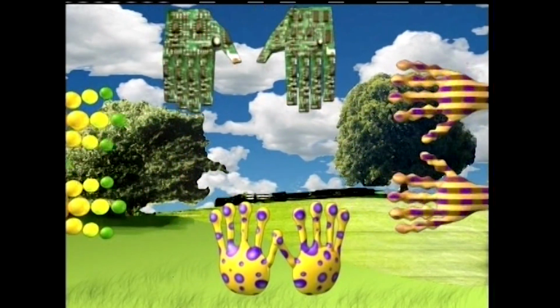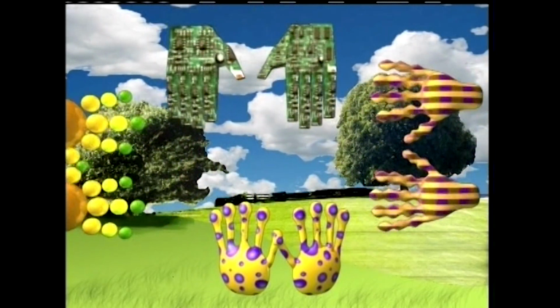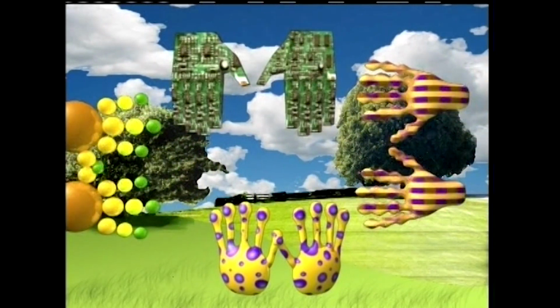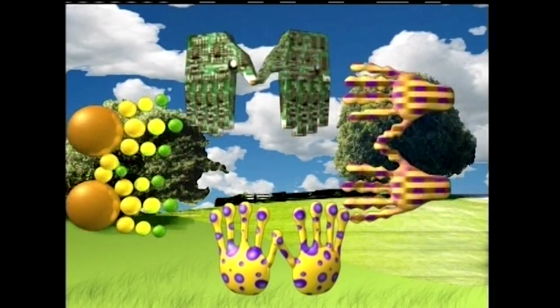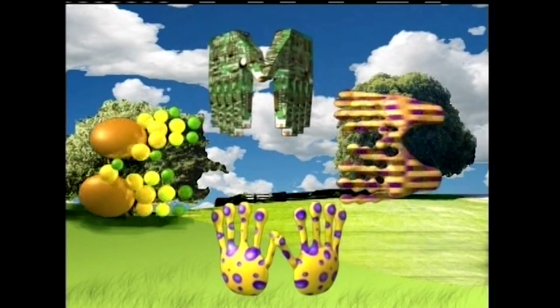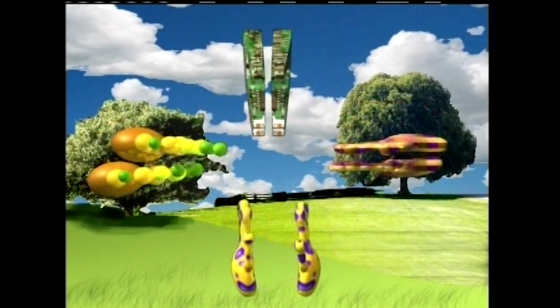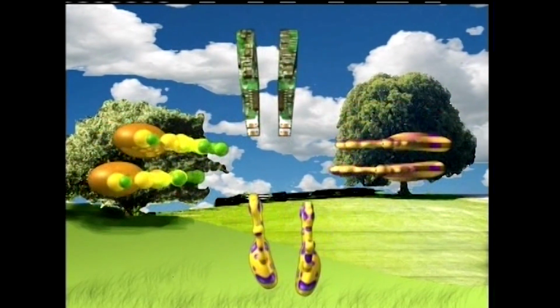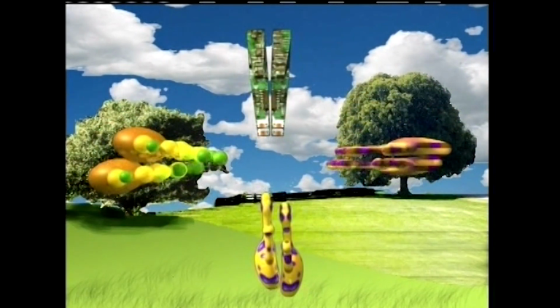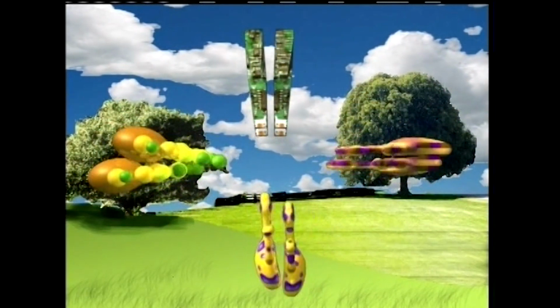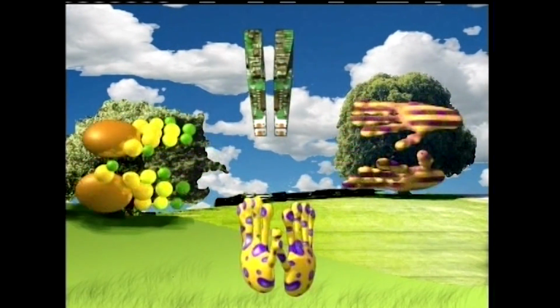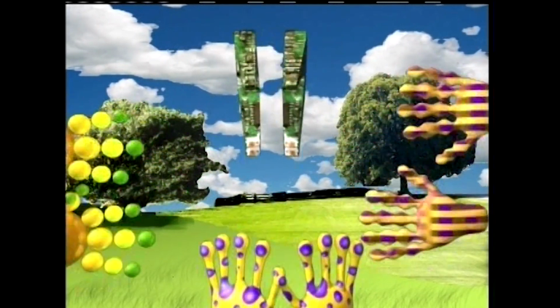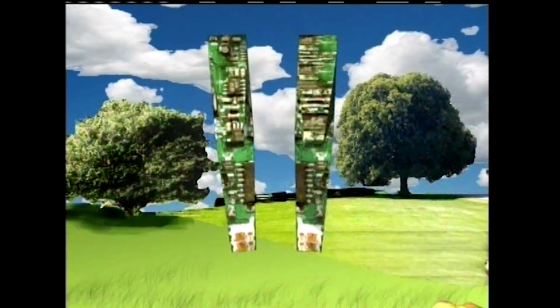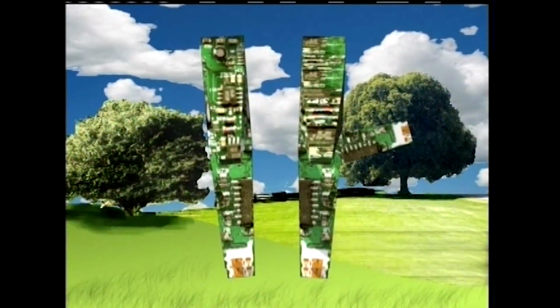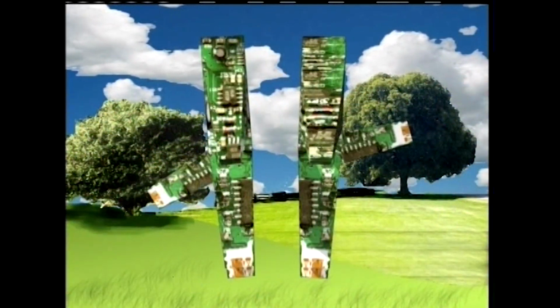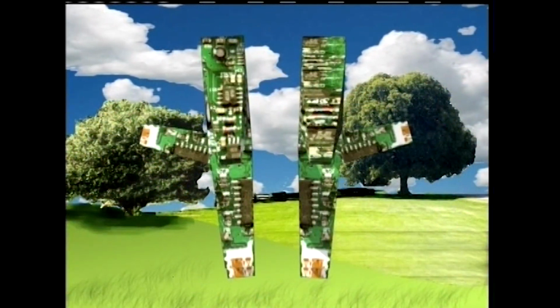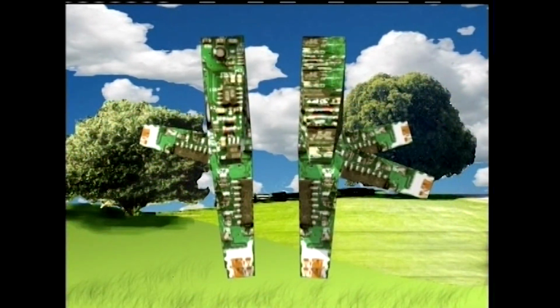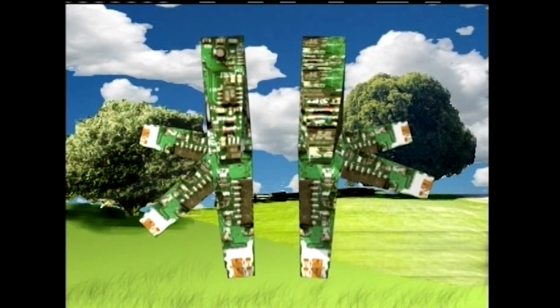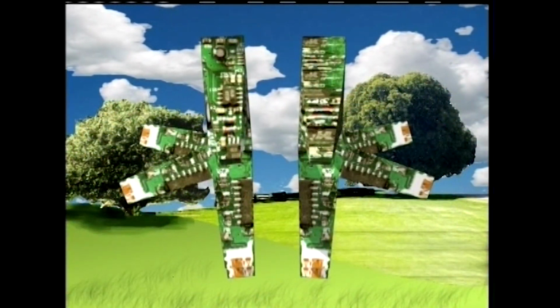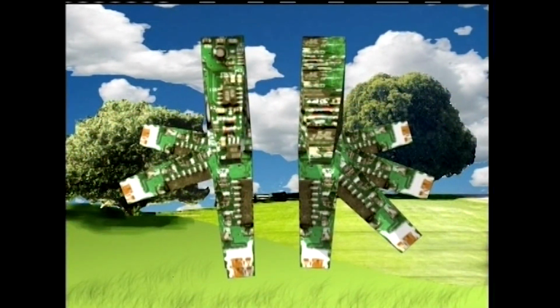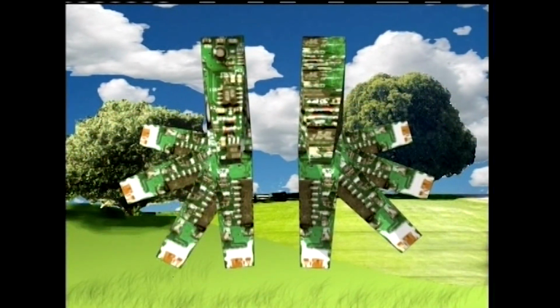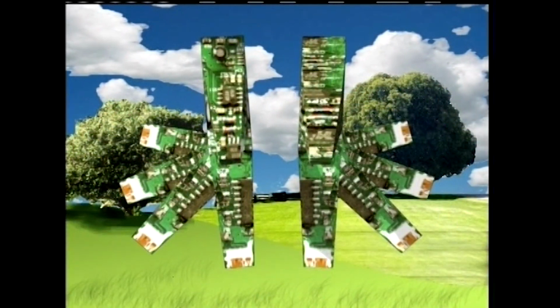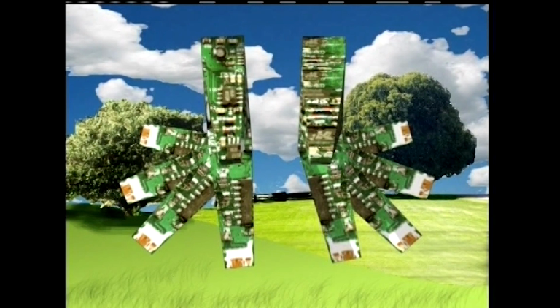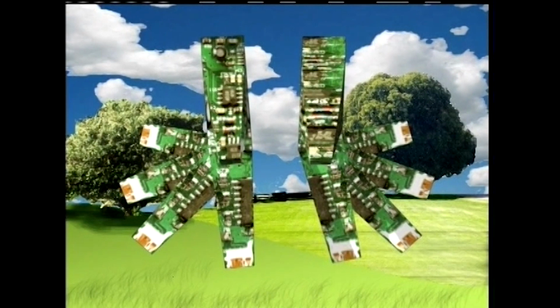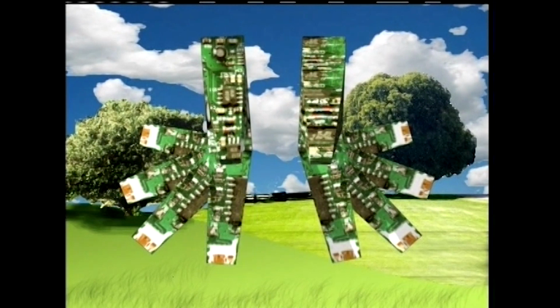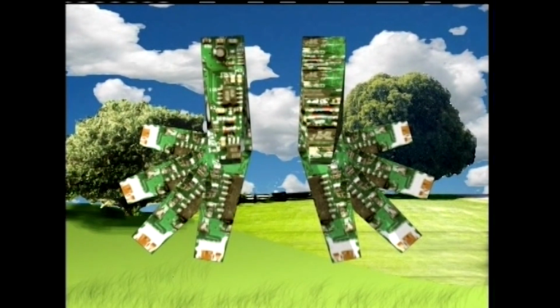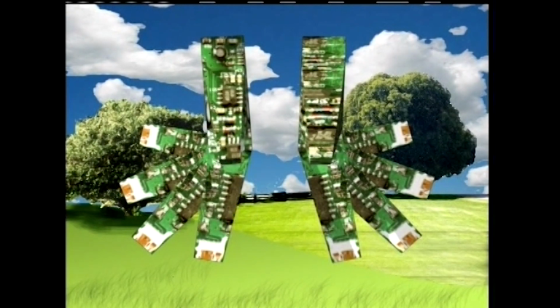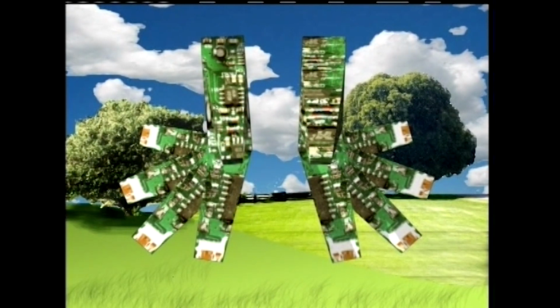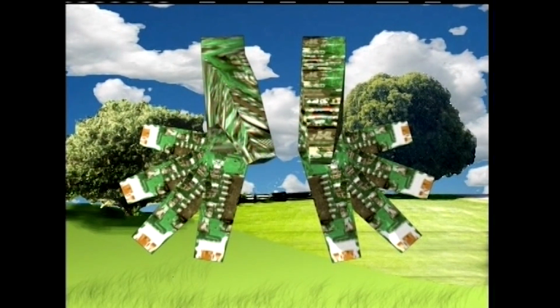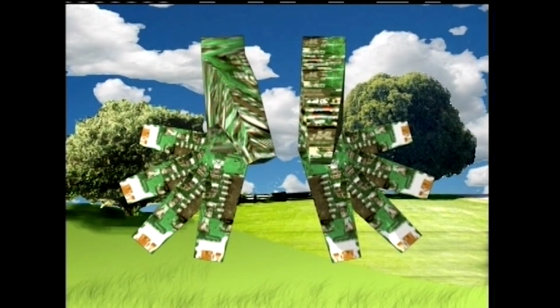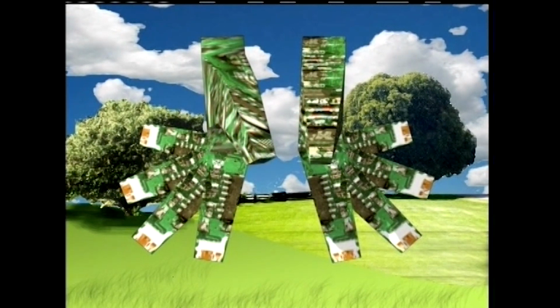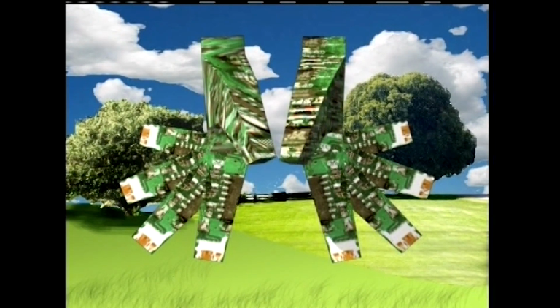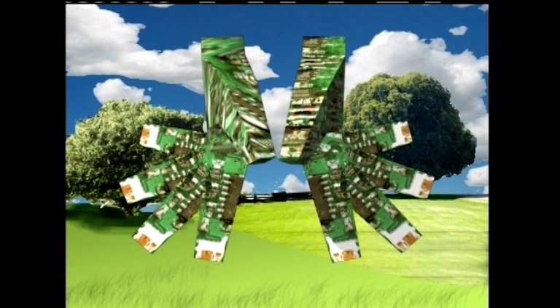I can clap, yes I can. 1, 2, 3, 4, 5, 6, 7, 8, 9, 10.